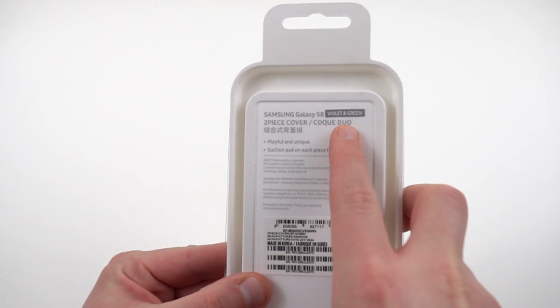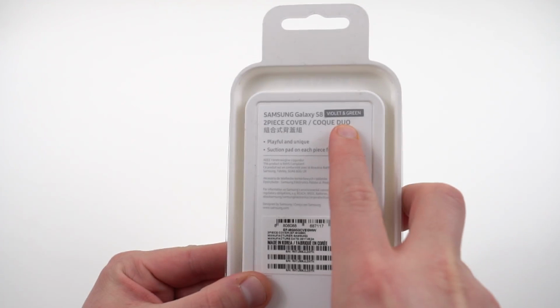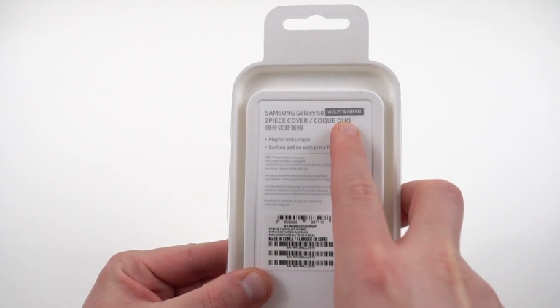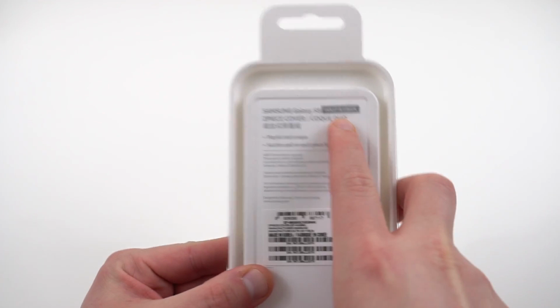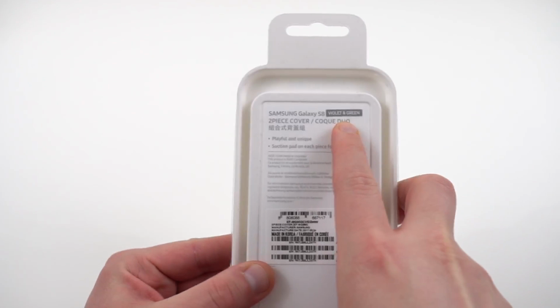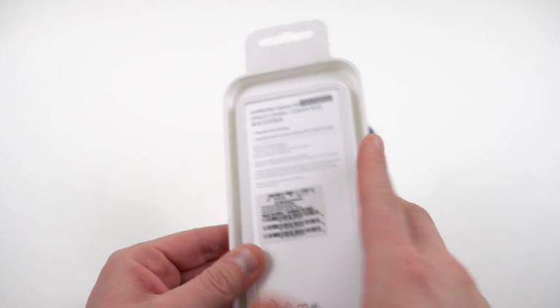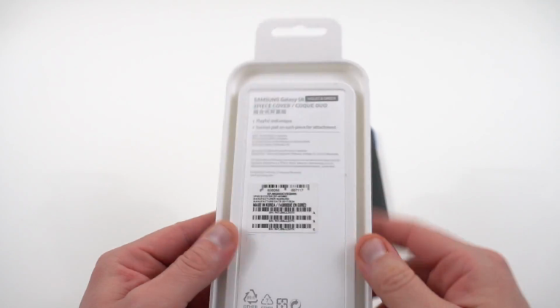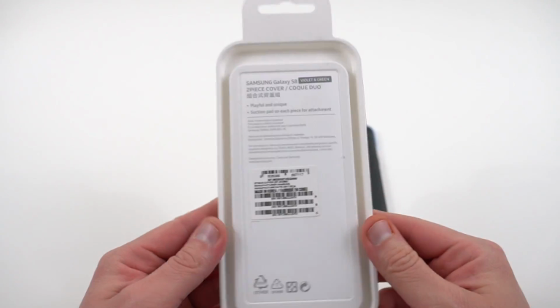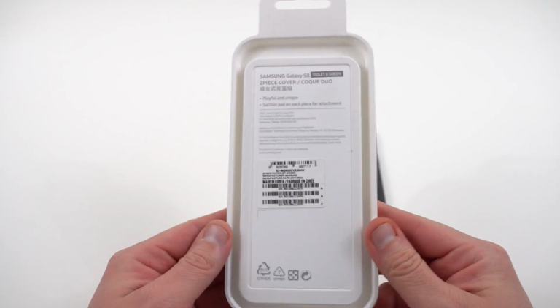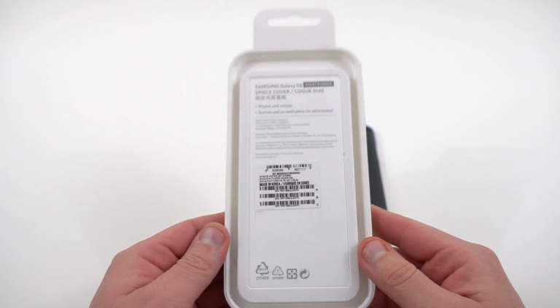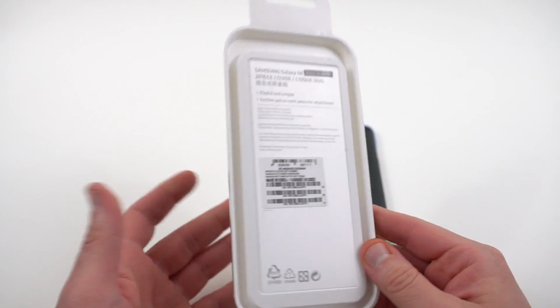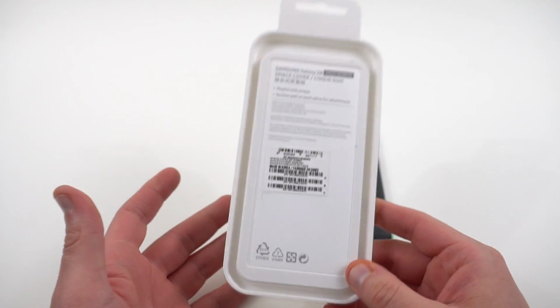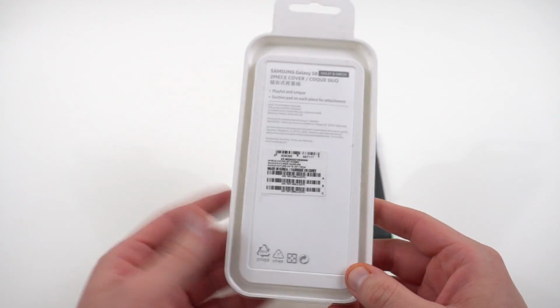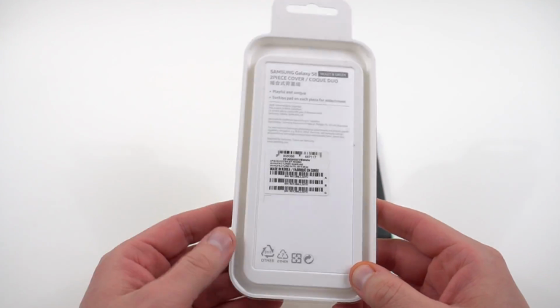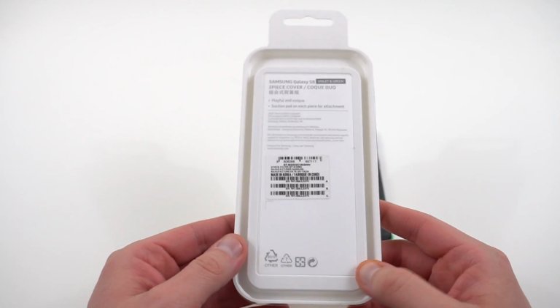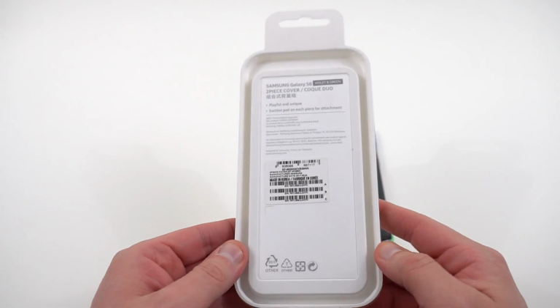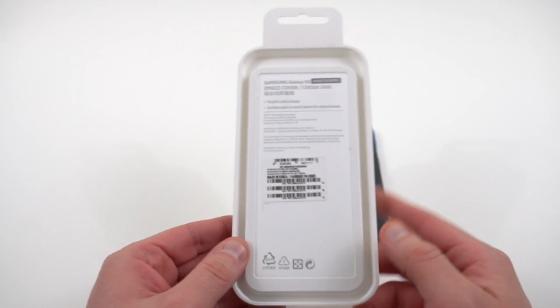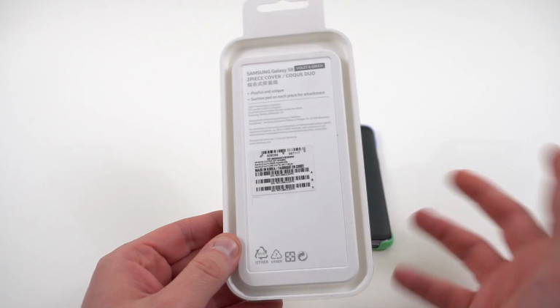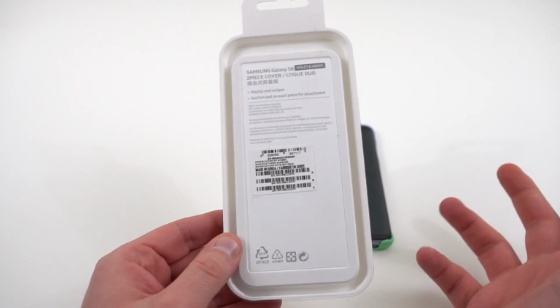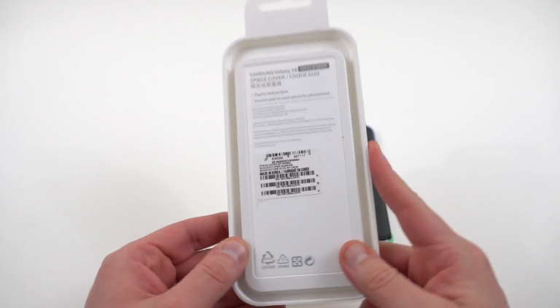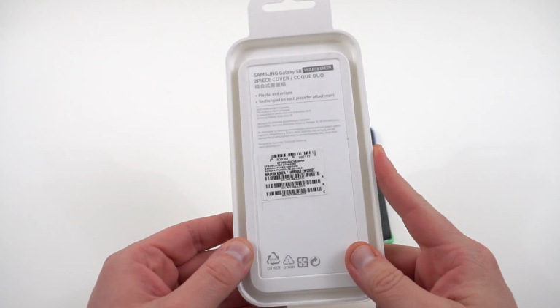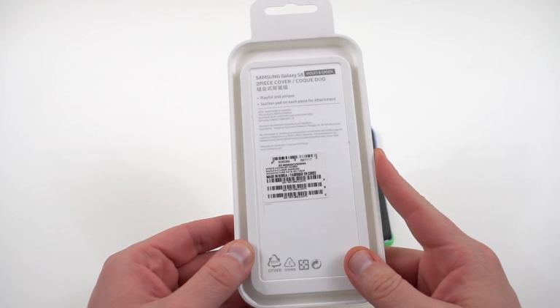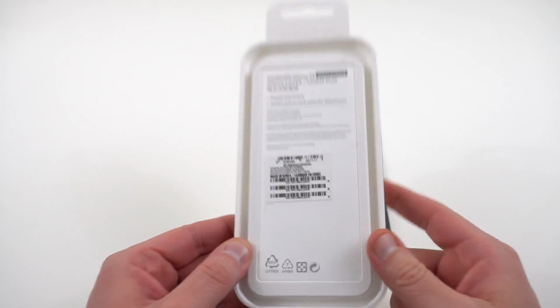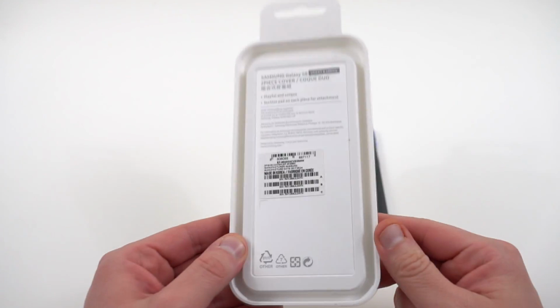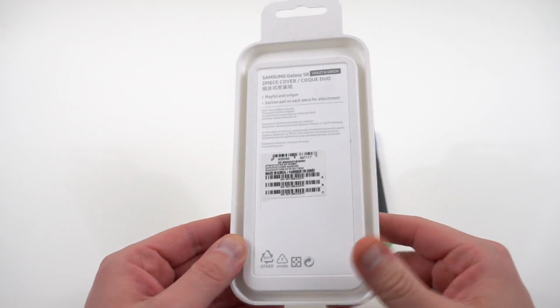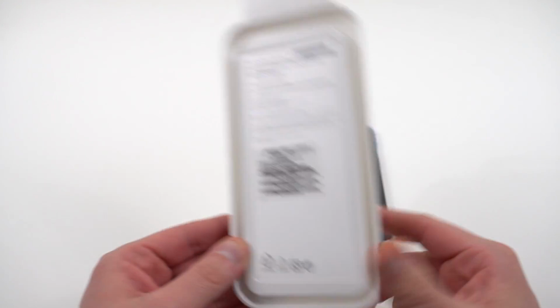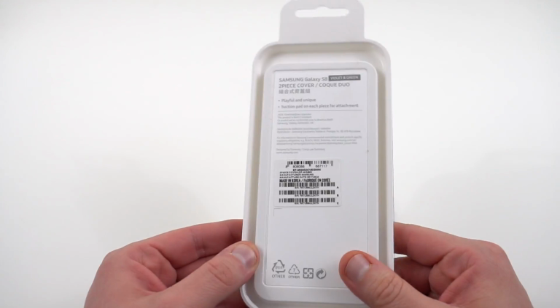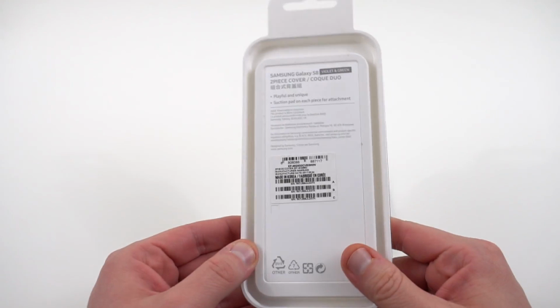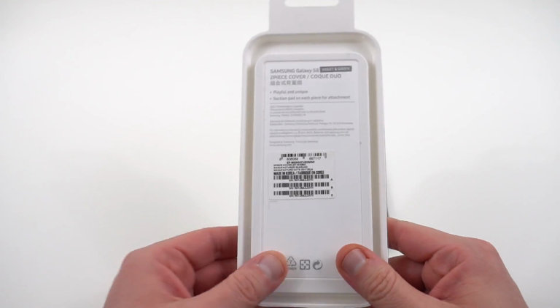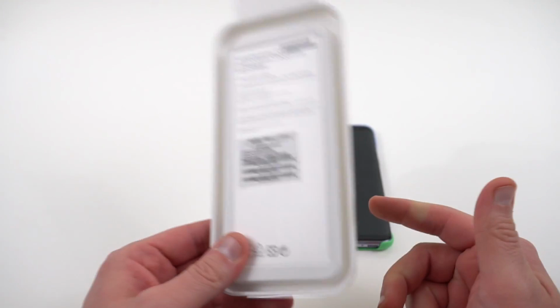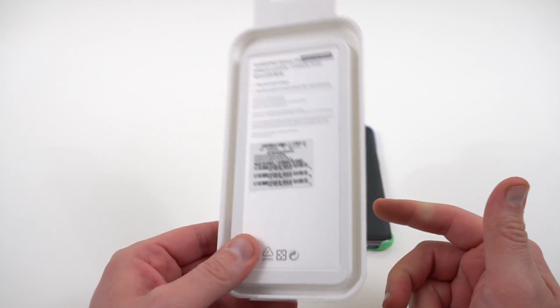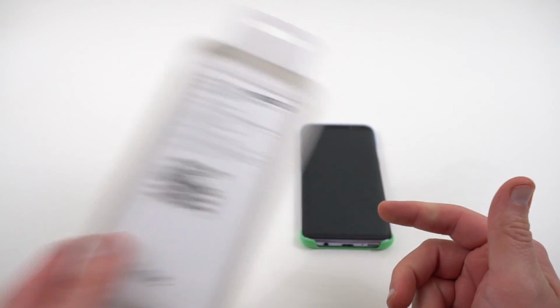I've got it in violet and green. It comes in a bunch of other colors for both the S8 and the S8+. These do run $20 on Amazon — I'll drop the link below if you want to check it out.